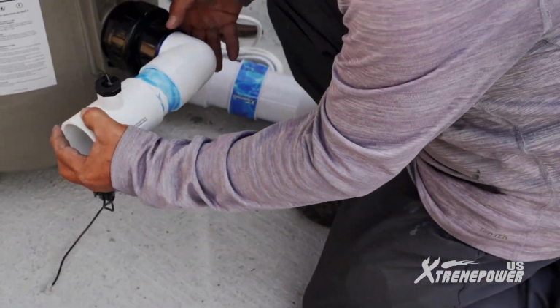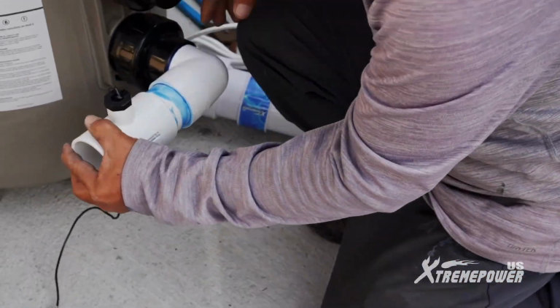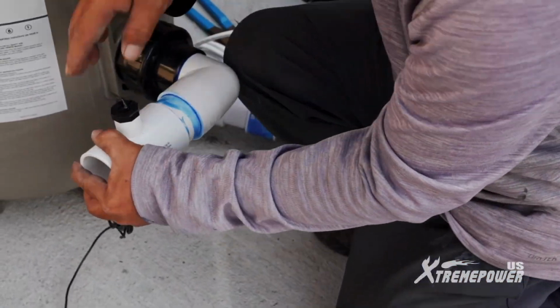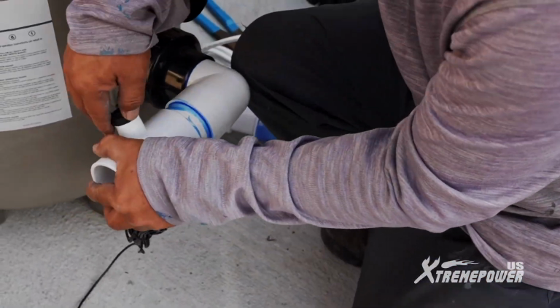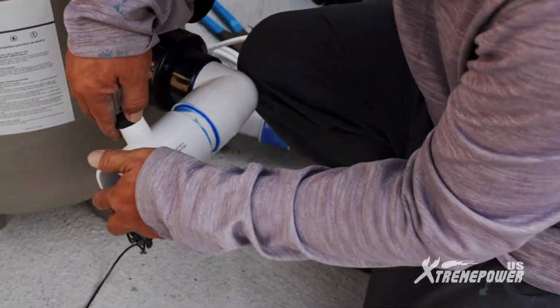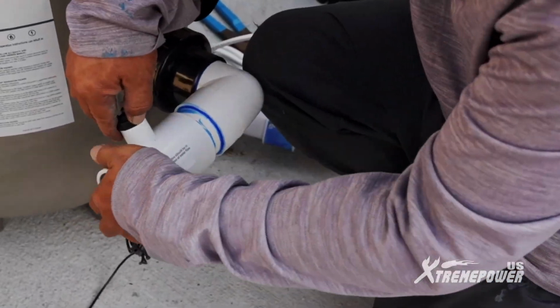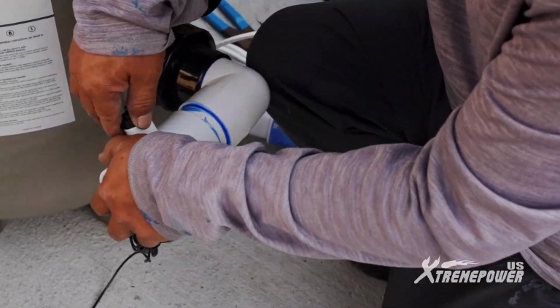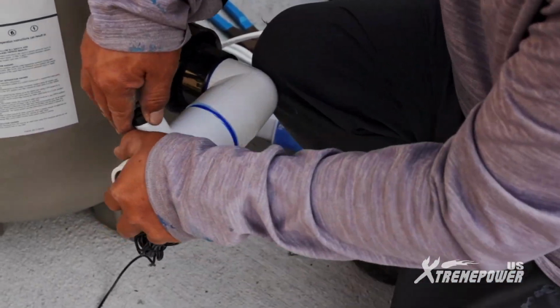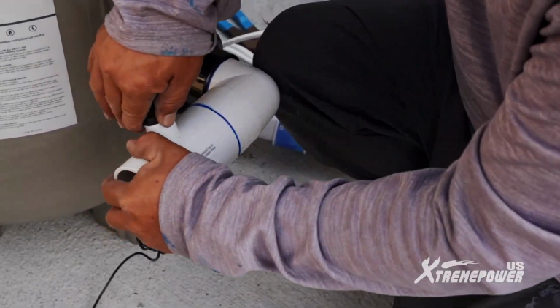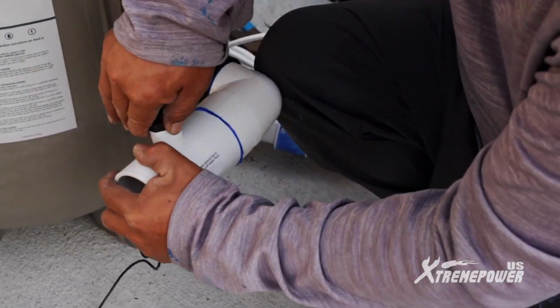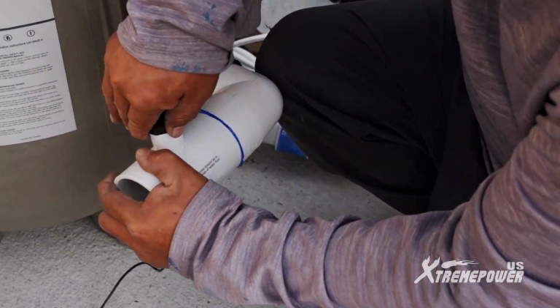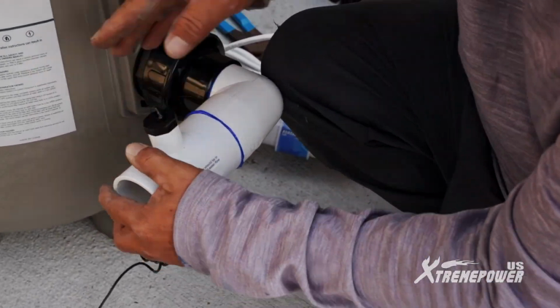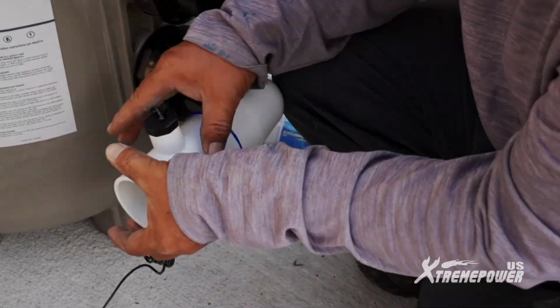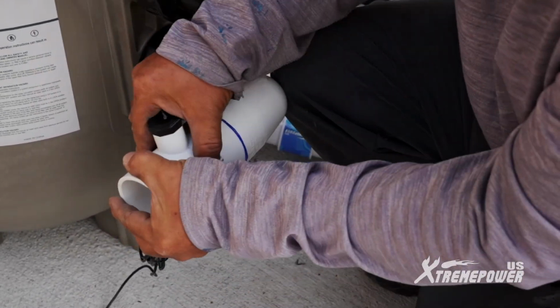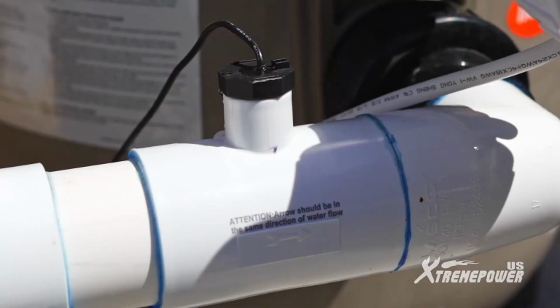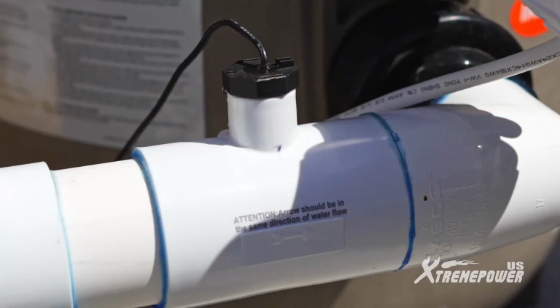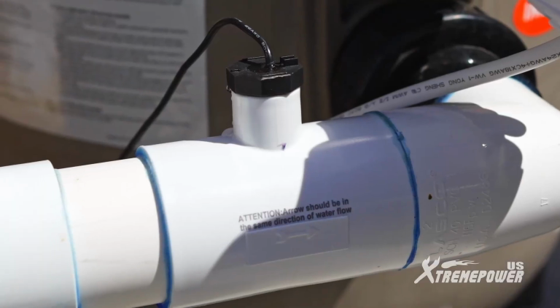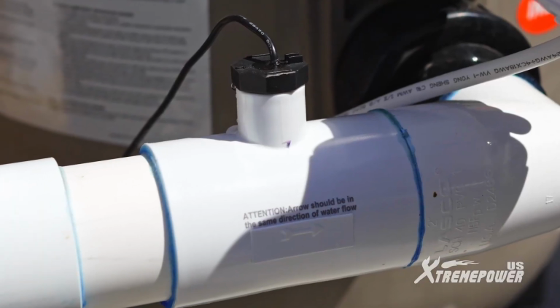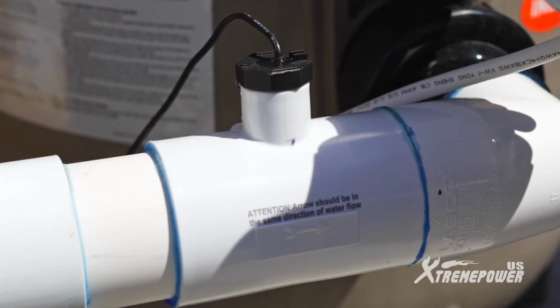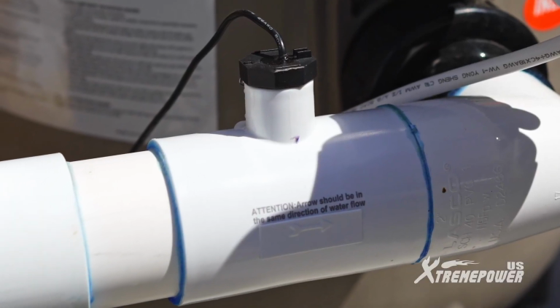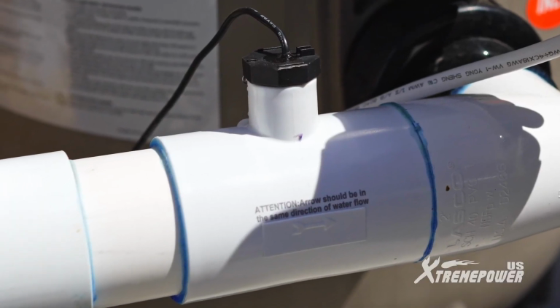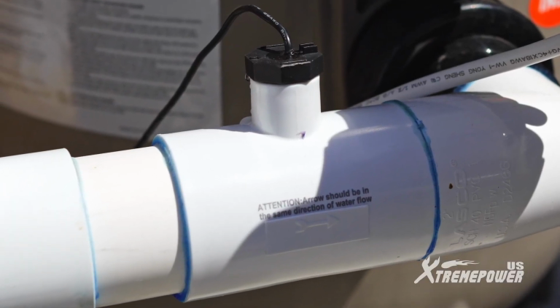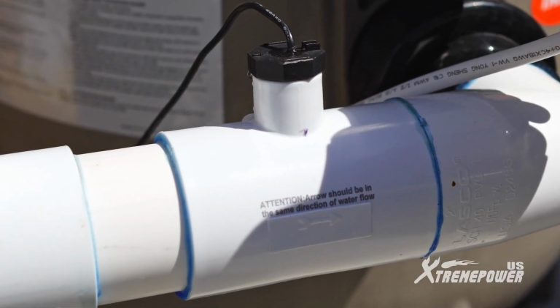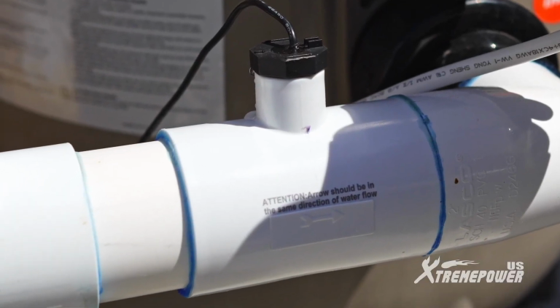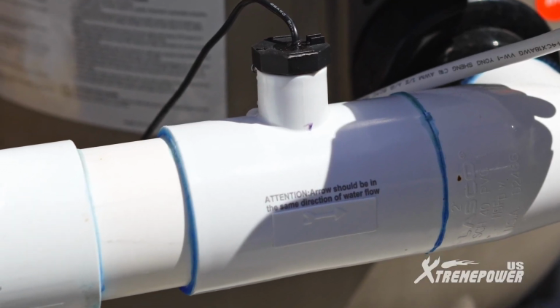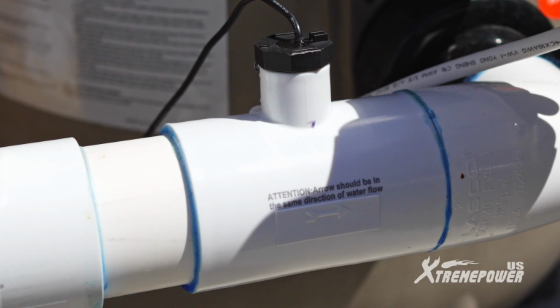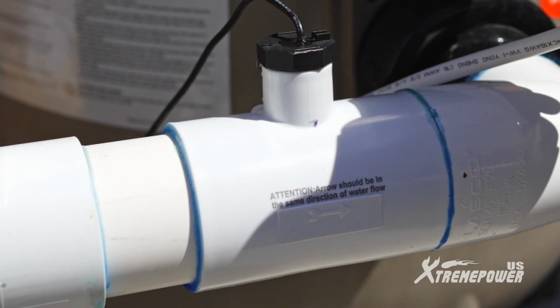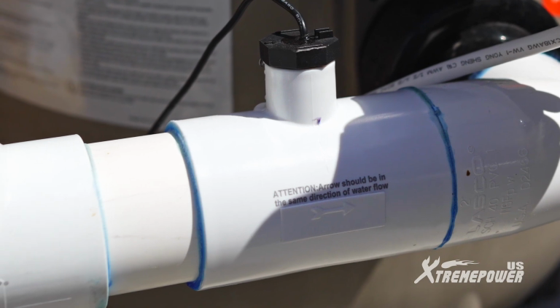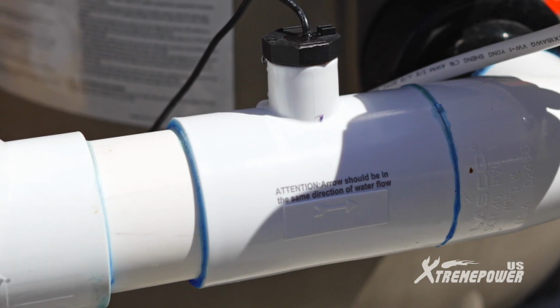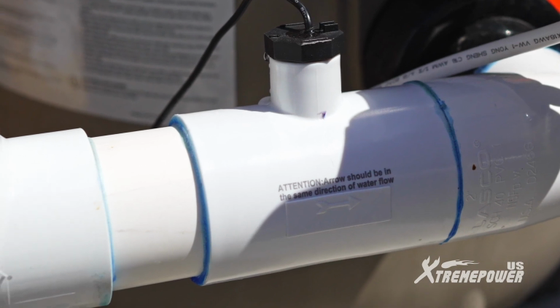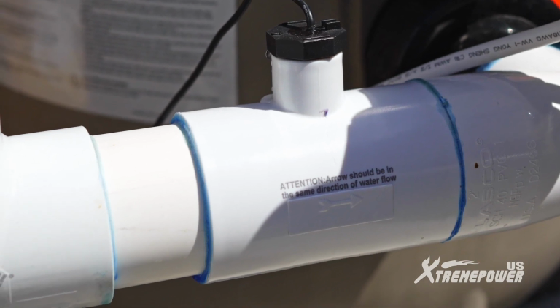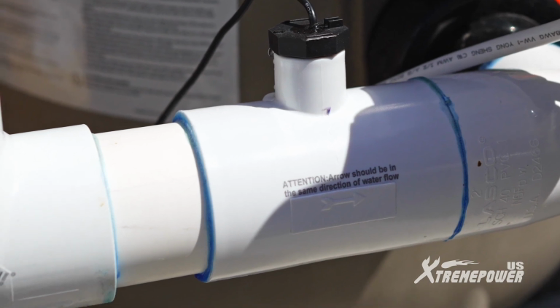When installing the flow switch, follow the water flow direction sticker and indicator on the switch itself.